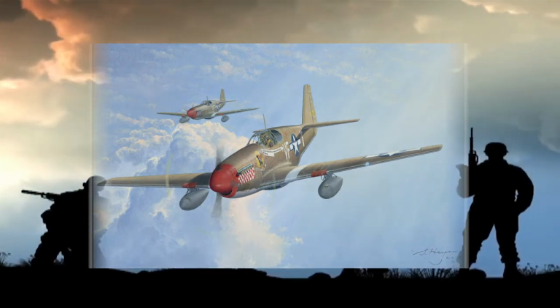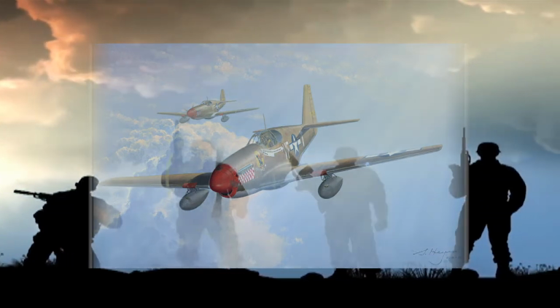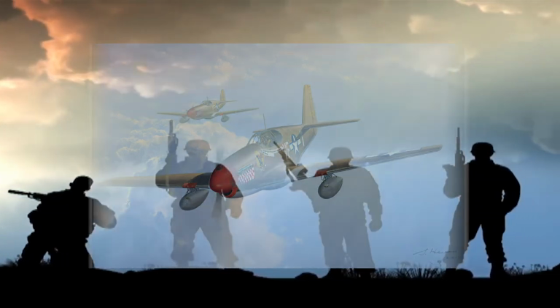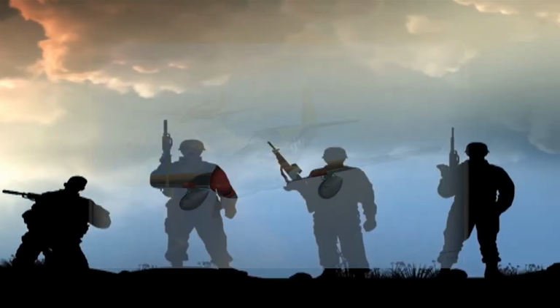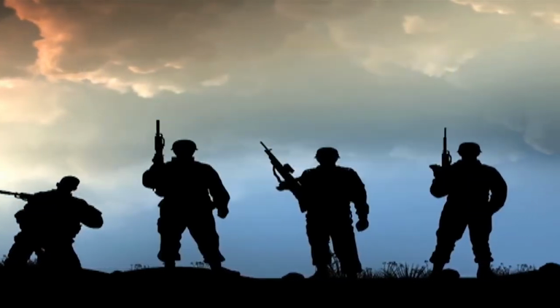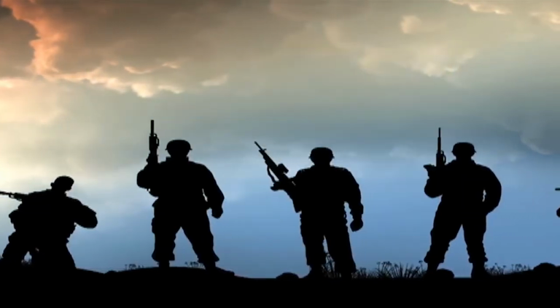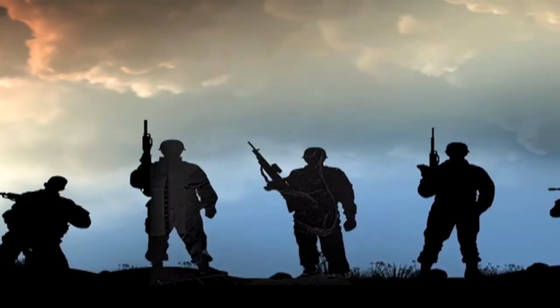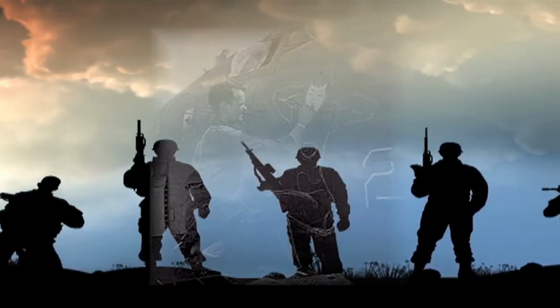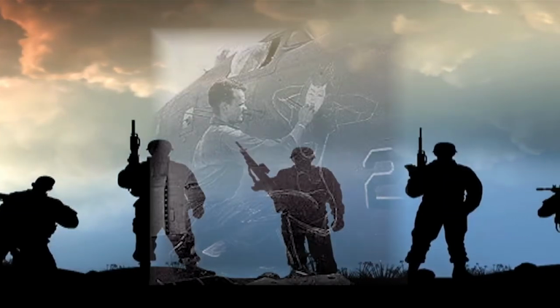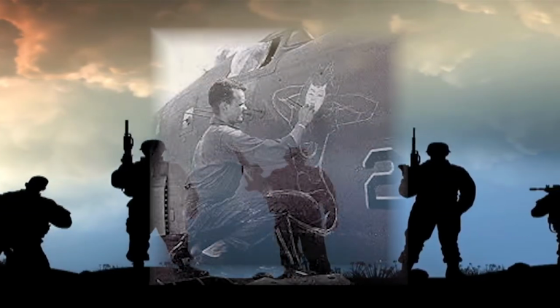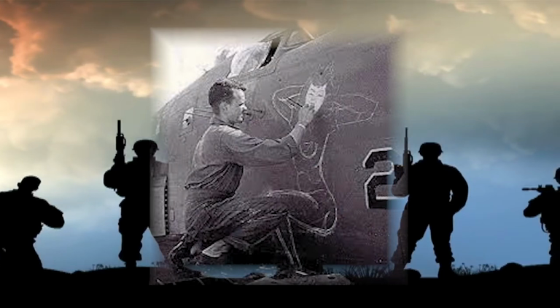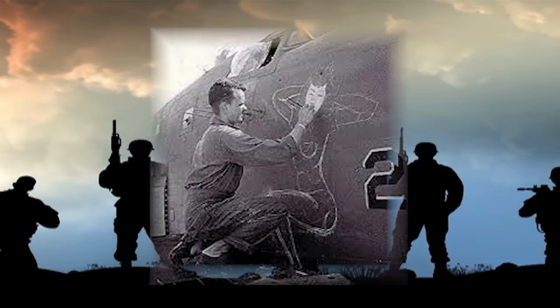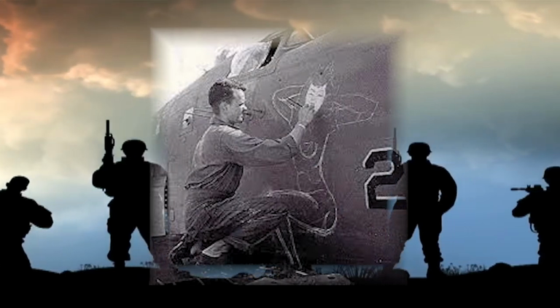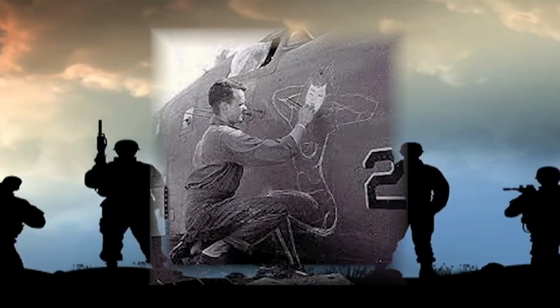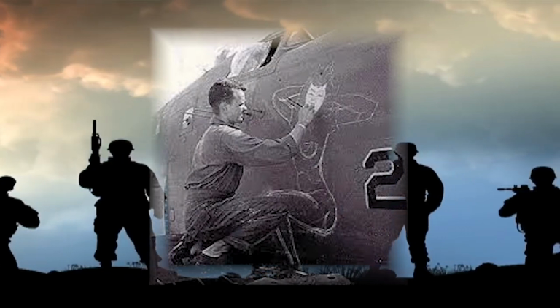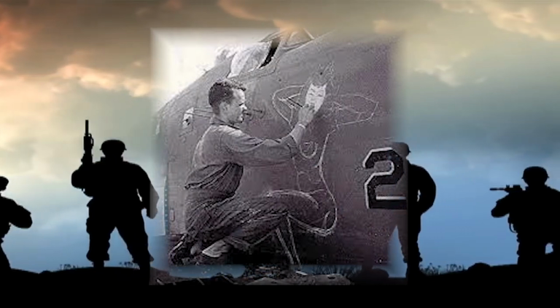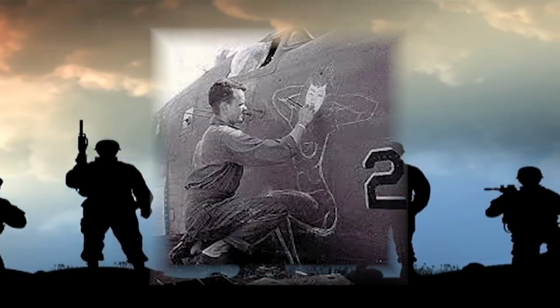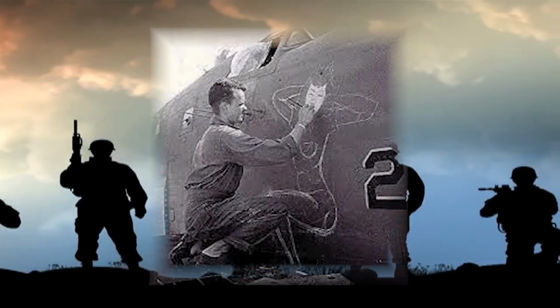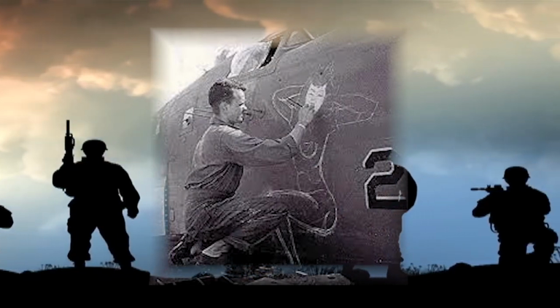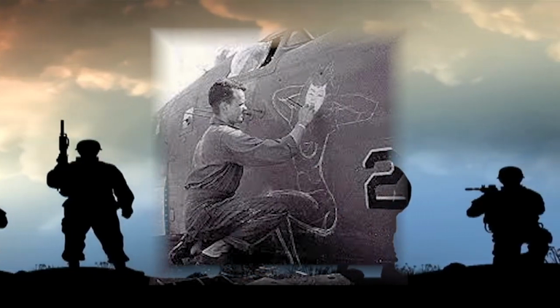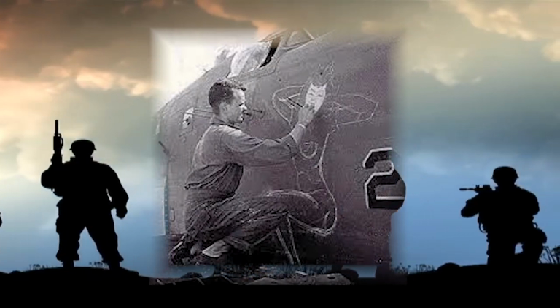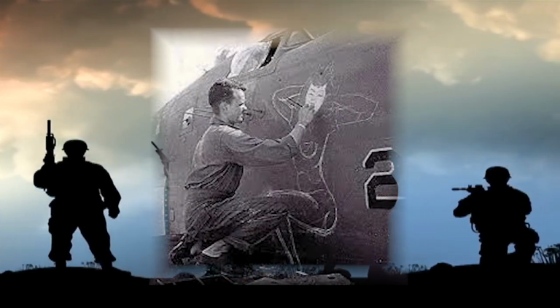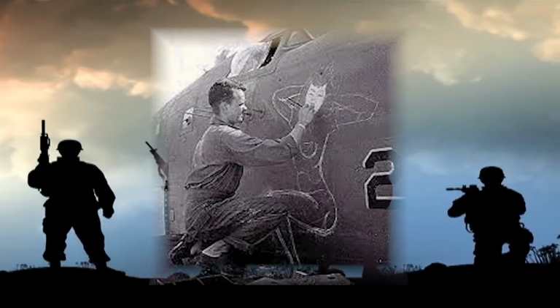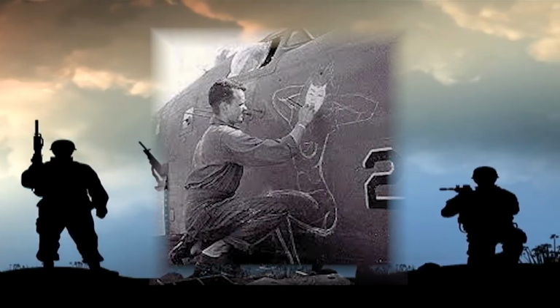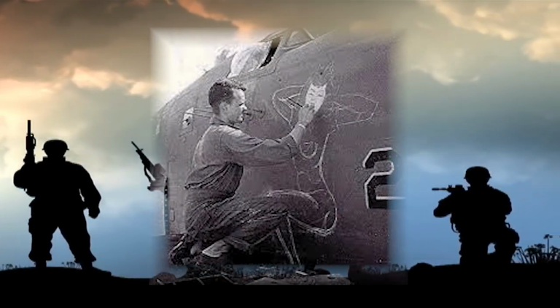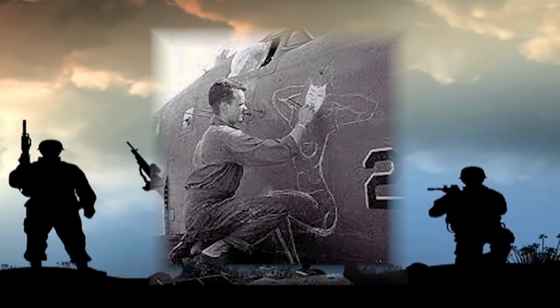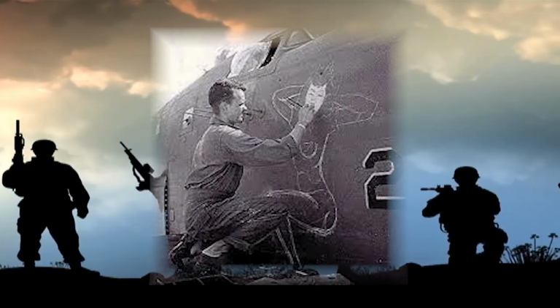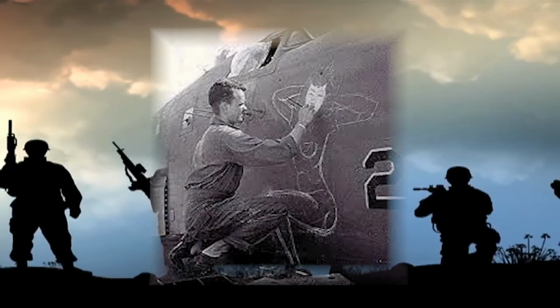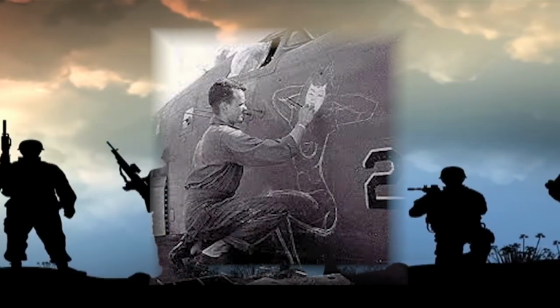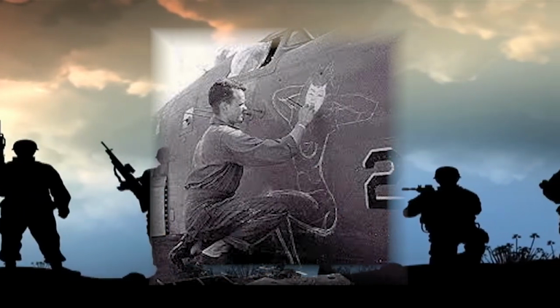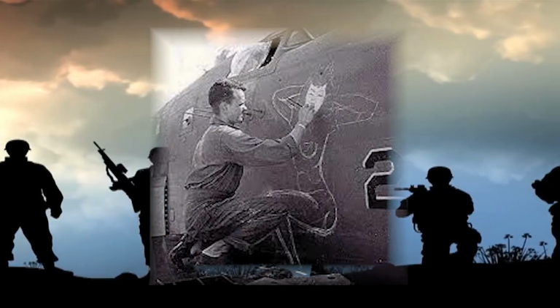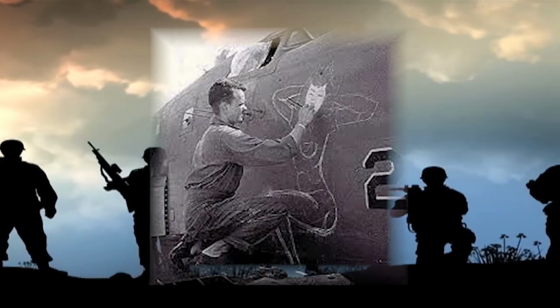People started putting different pictures of things like cartoon characters, pretty girls, sayings, etc. on the noses of their airplanes.